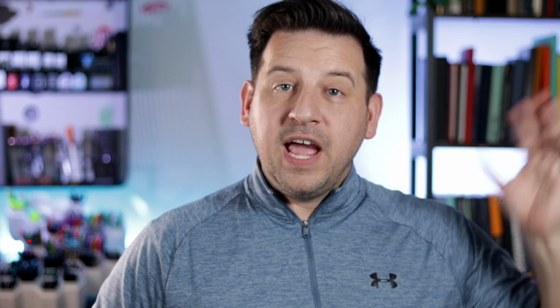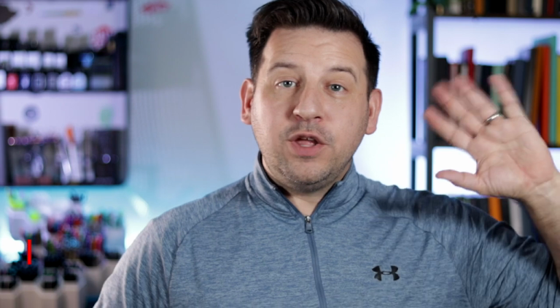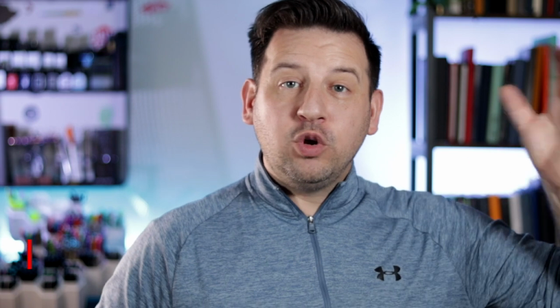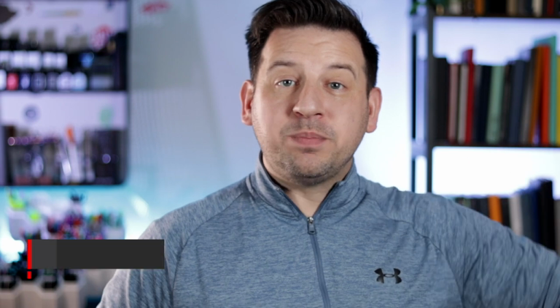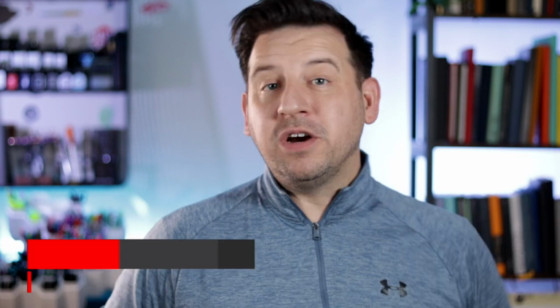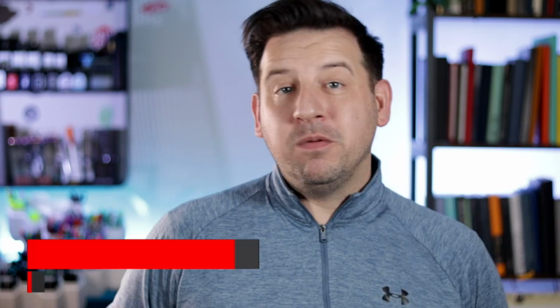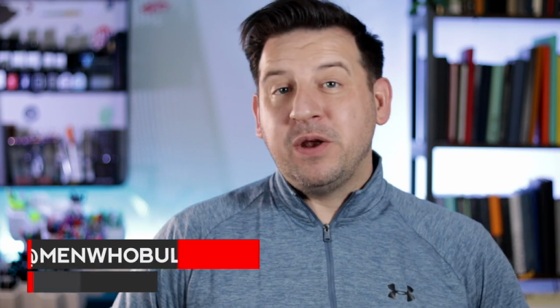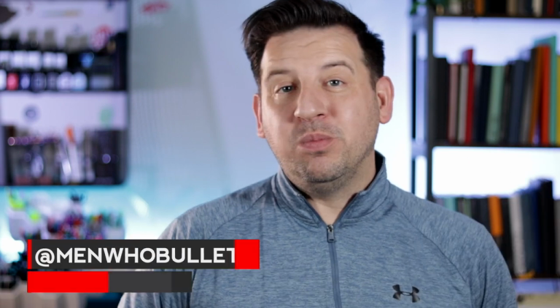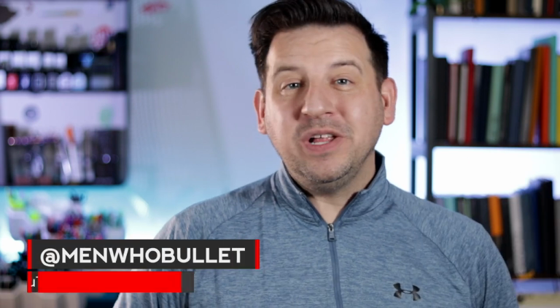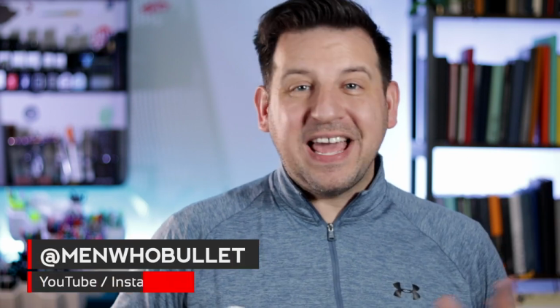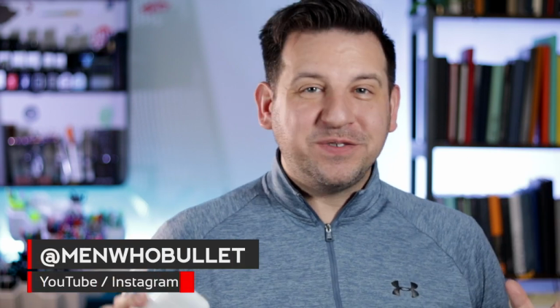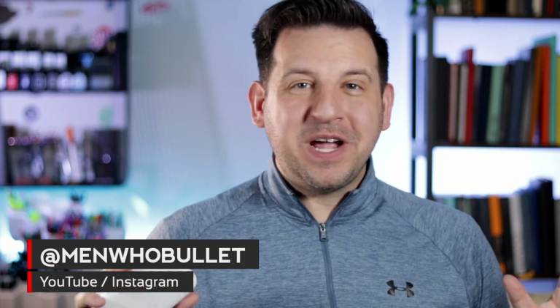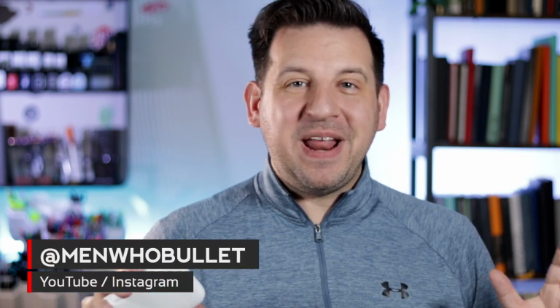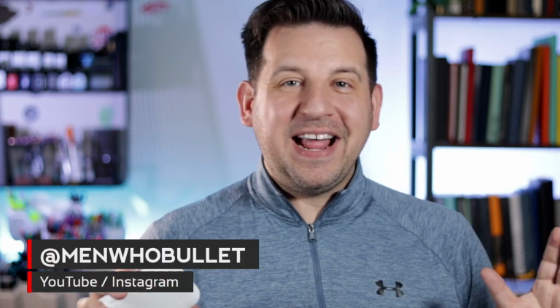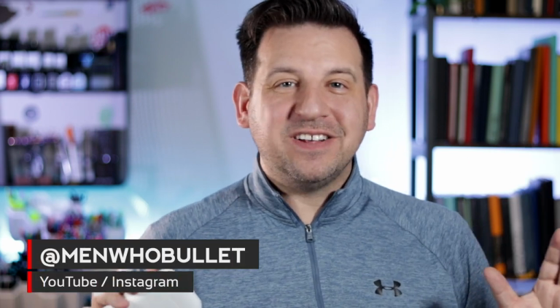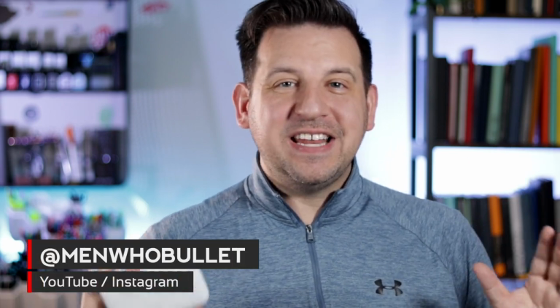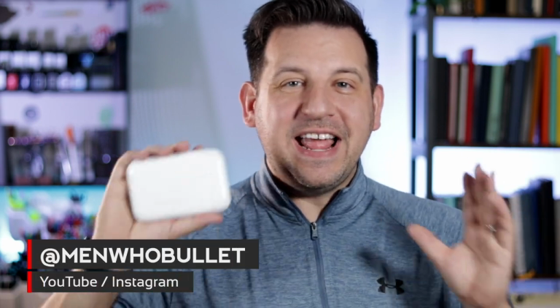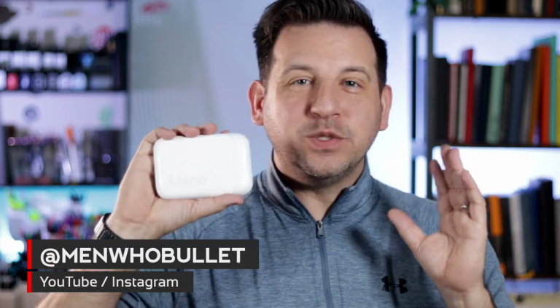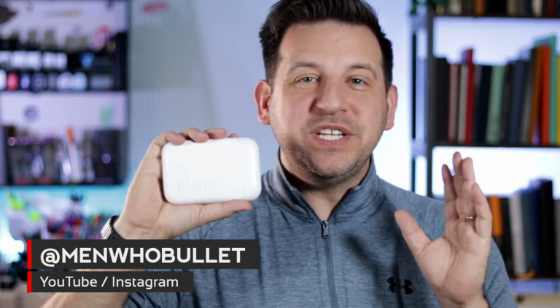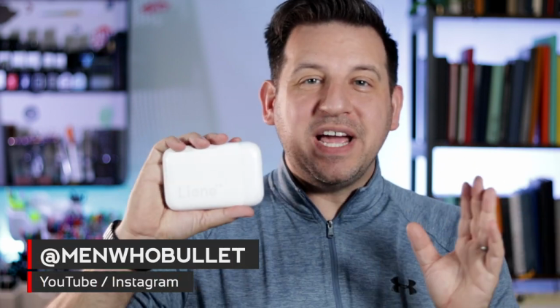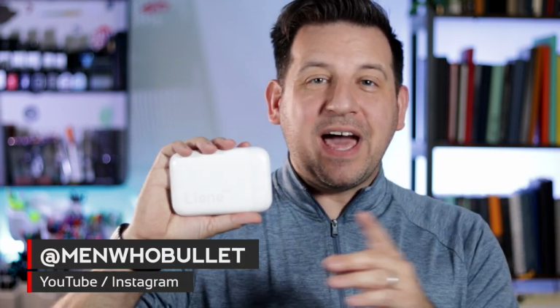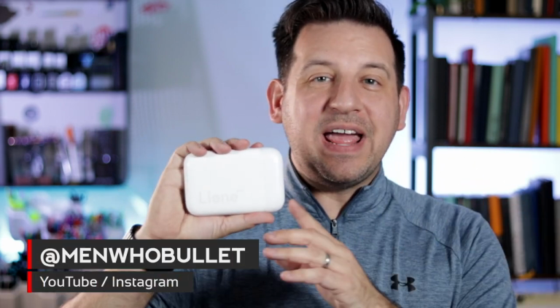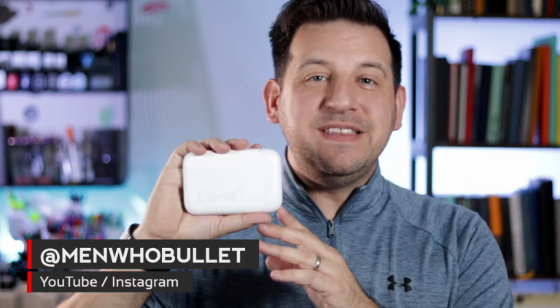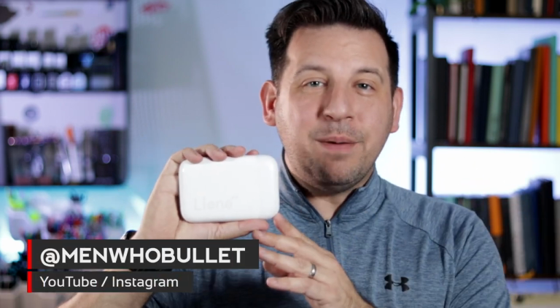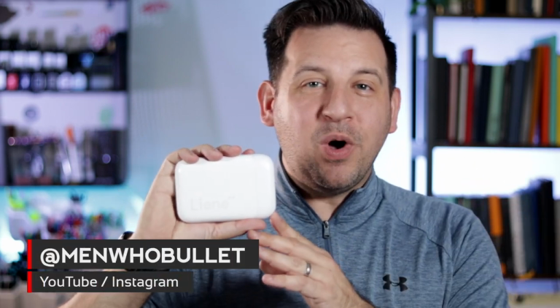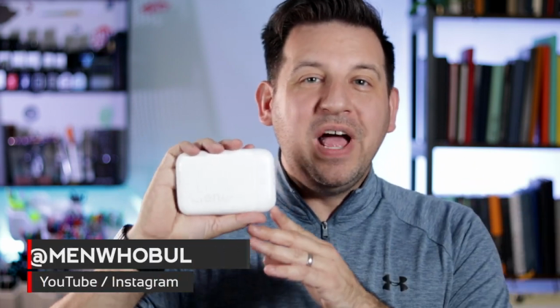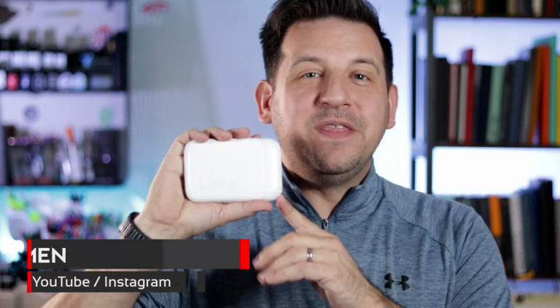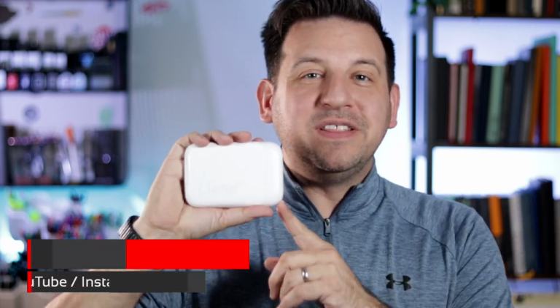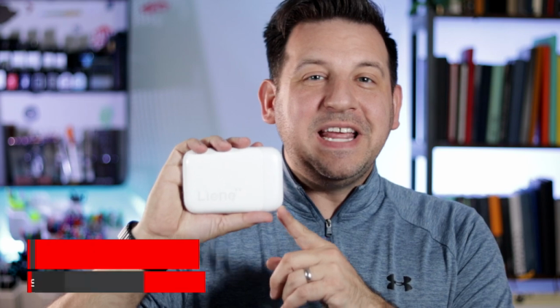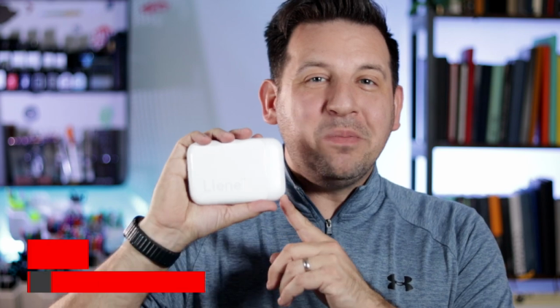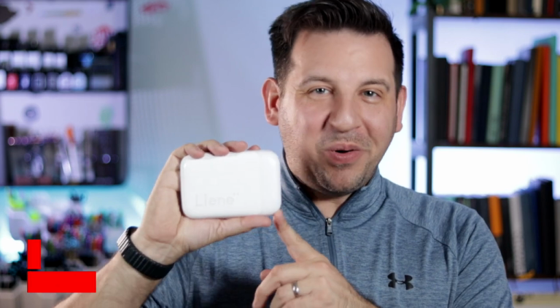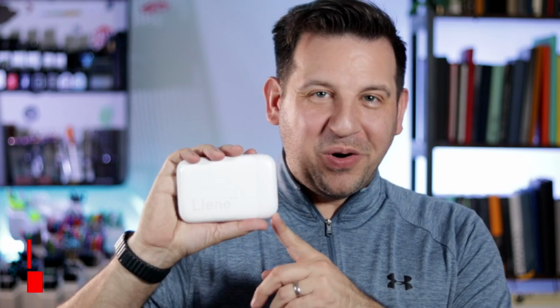Hey there crew, it's Mark from Men Who Bullet. Thanks for coming to hang out today as we check out and demo the Lean Pearl.